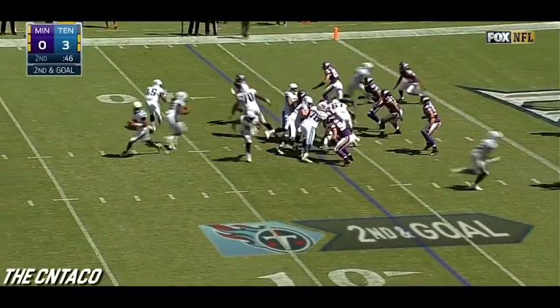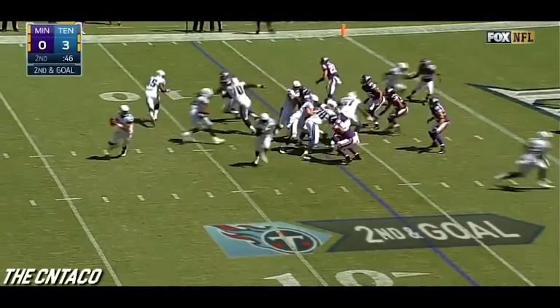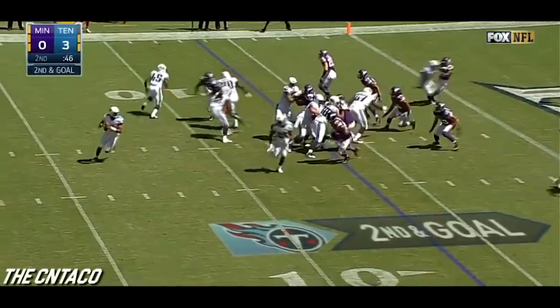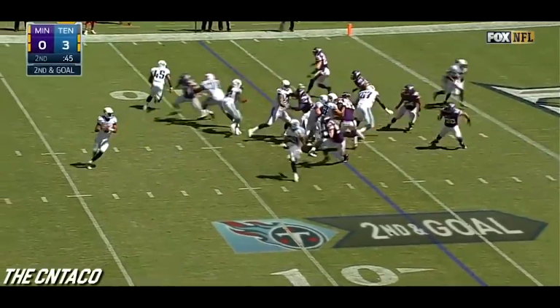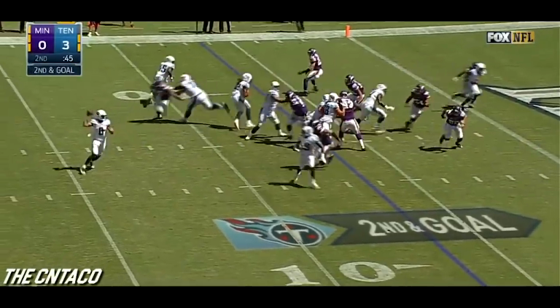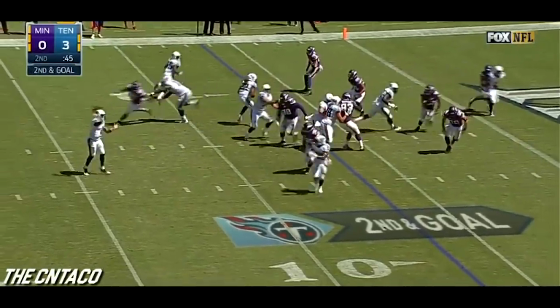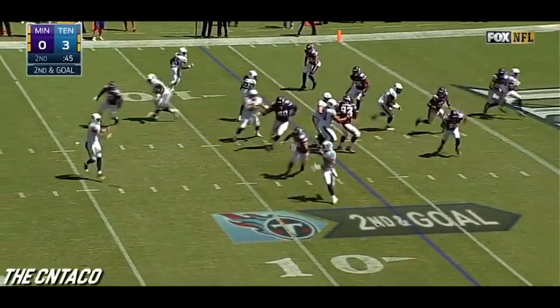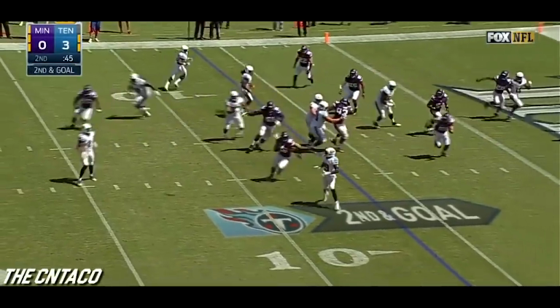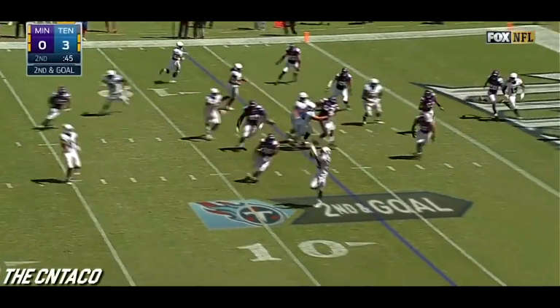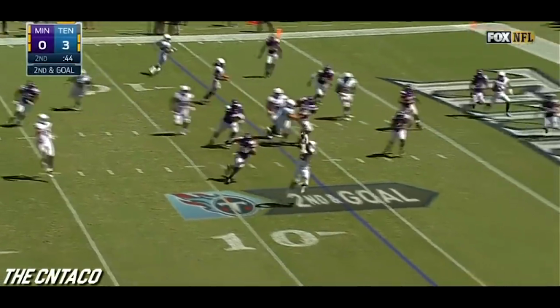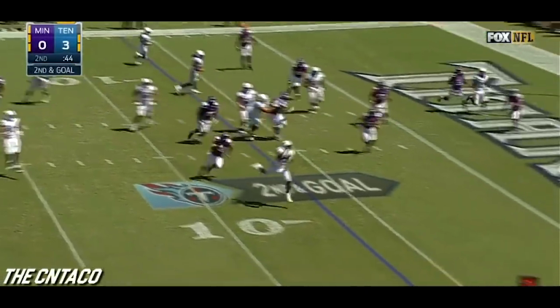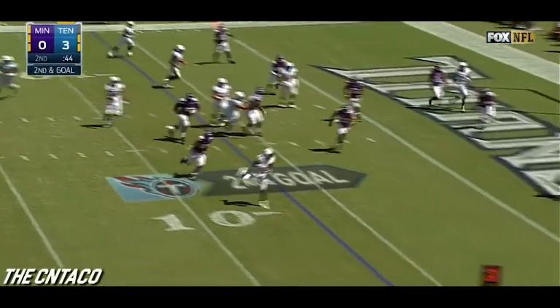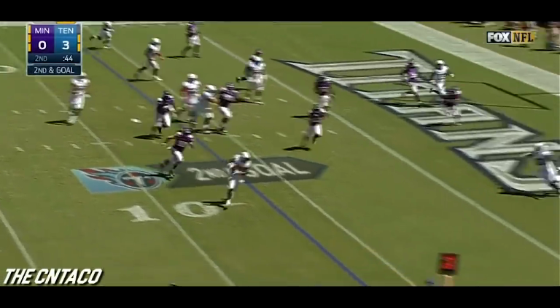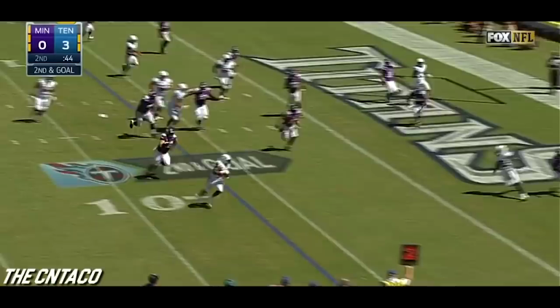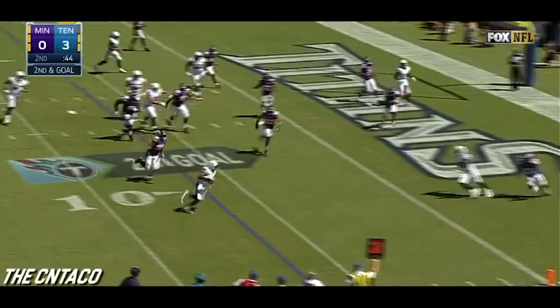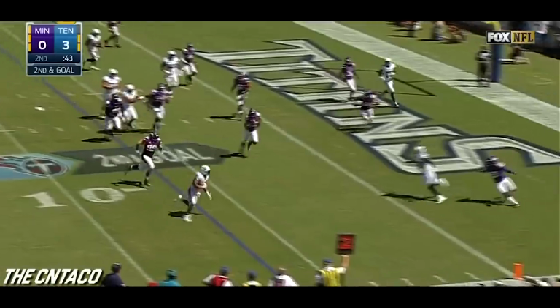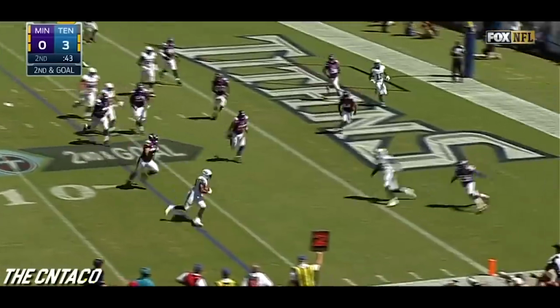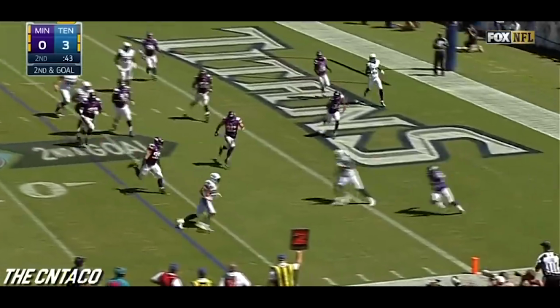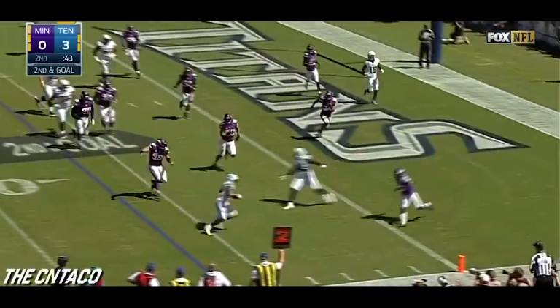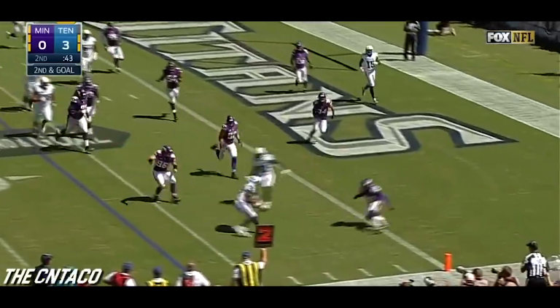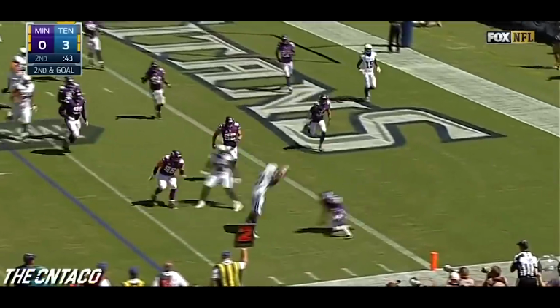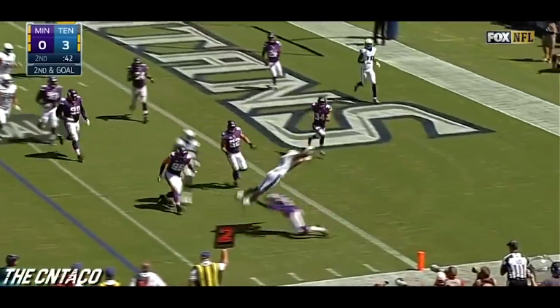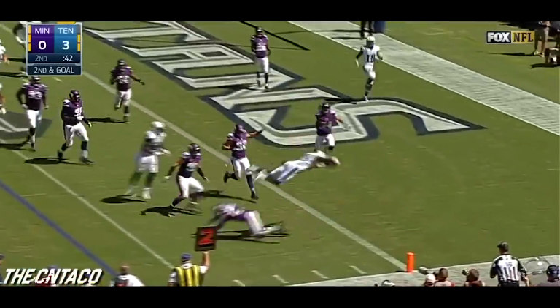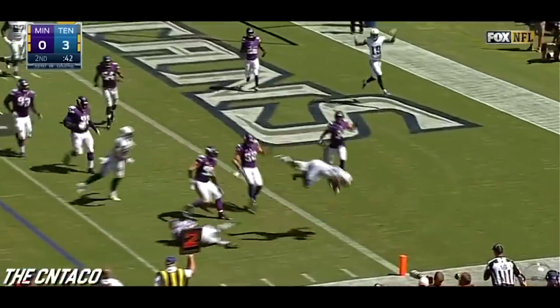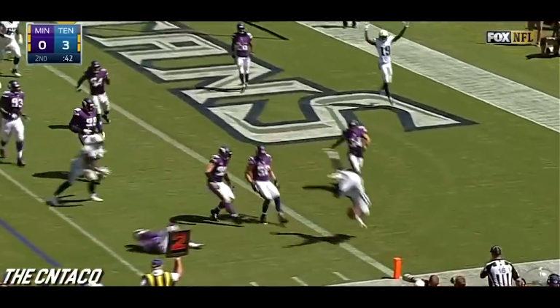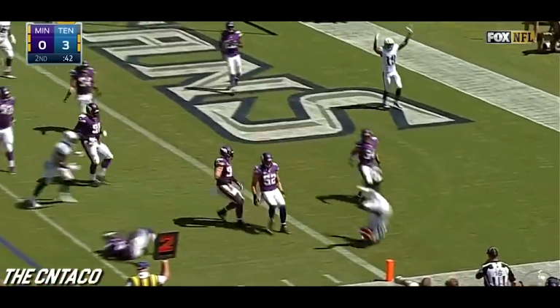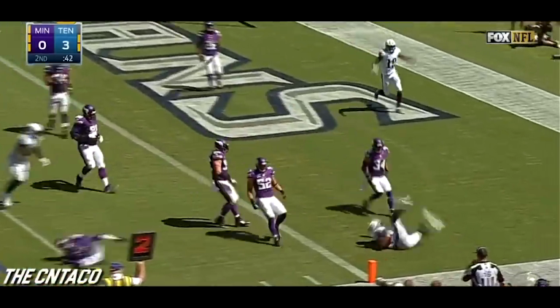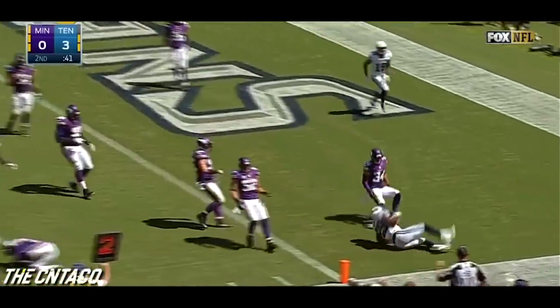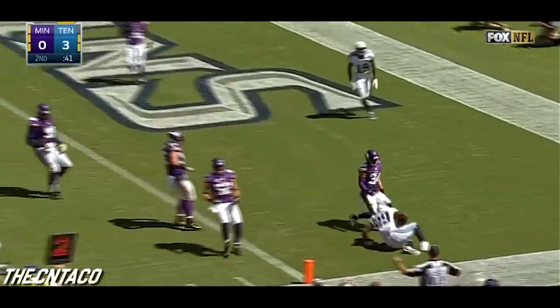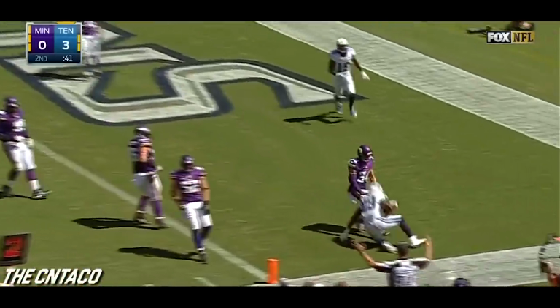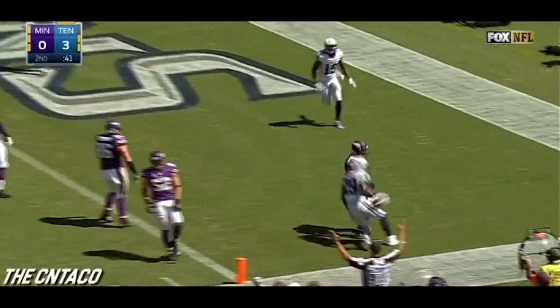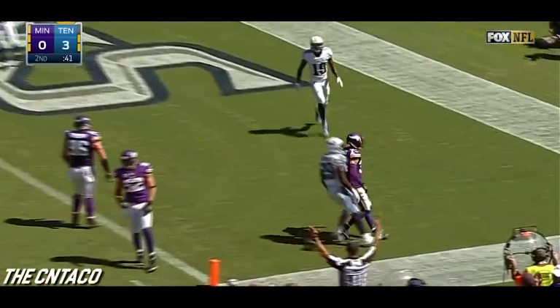Play action and they flip it to Murray. Murray leaps — touchdown!